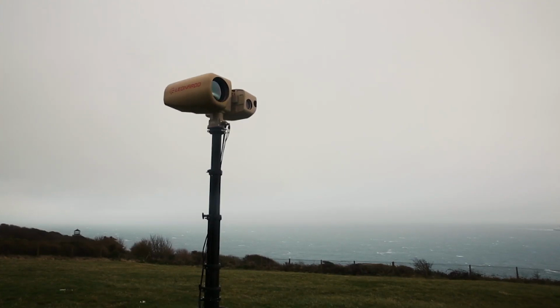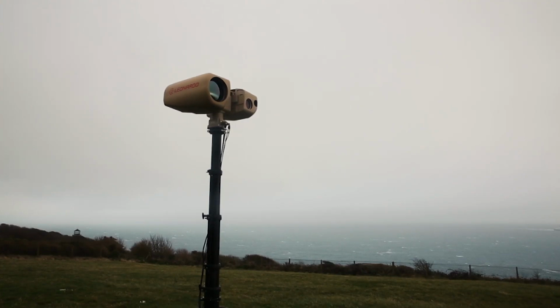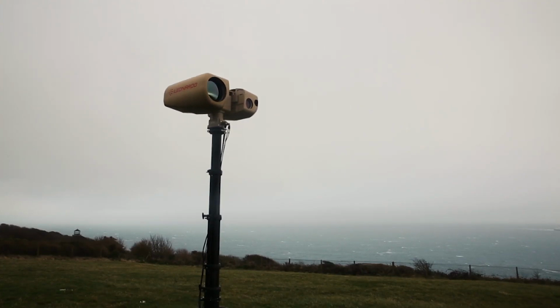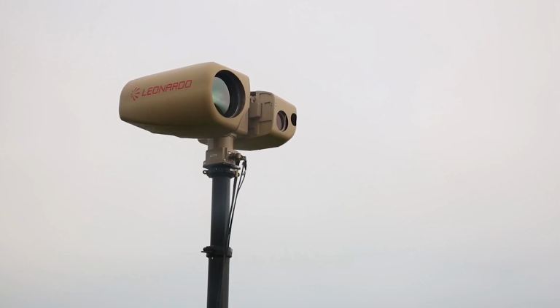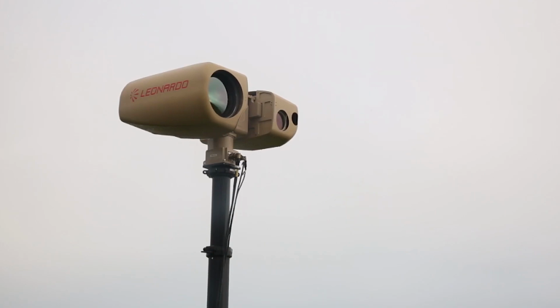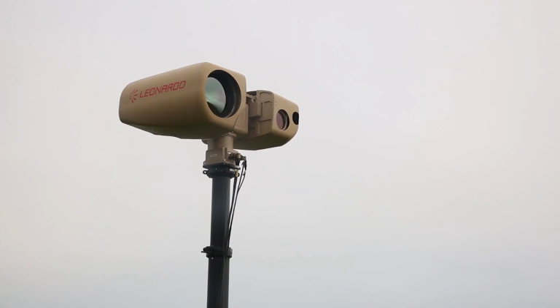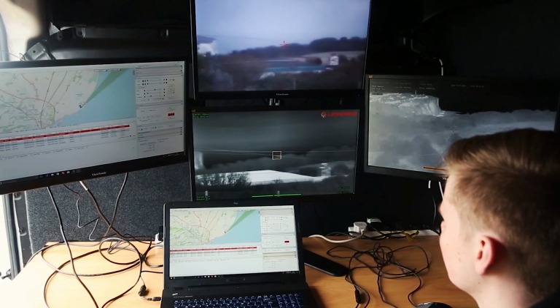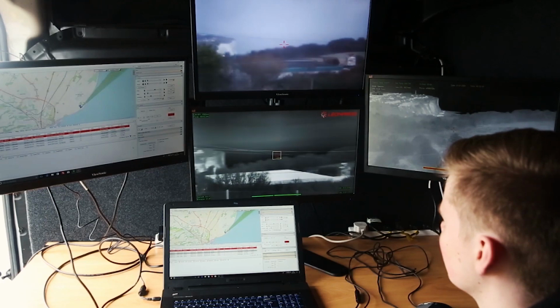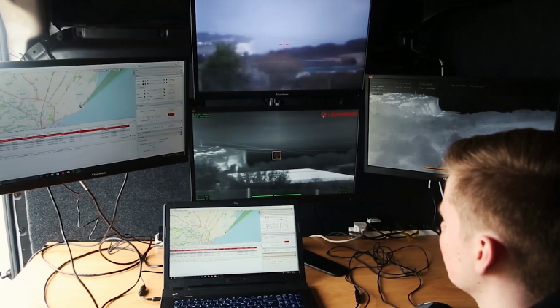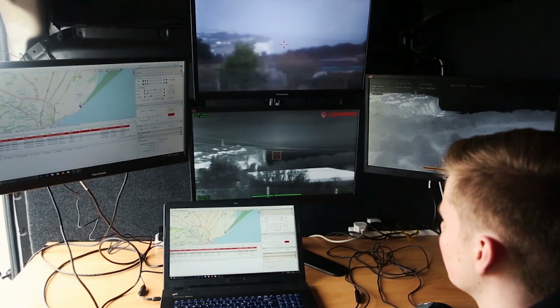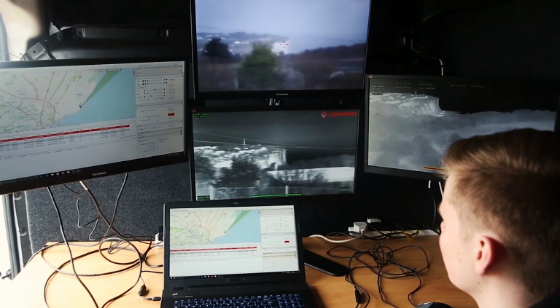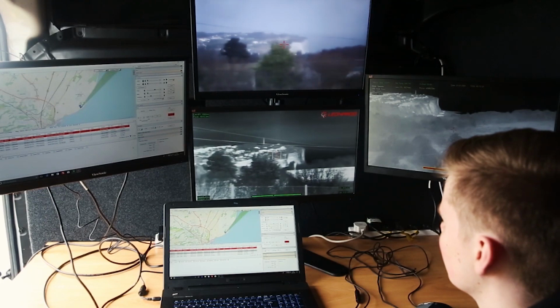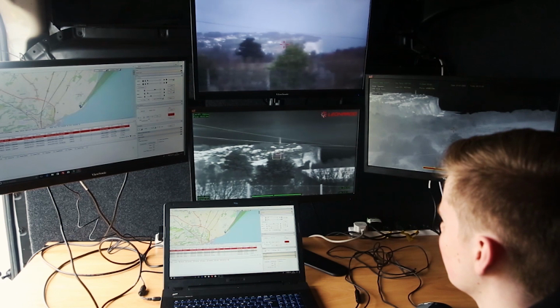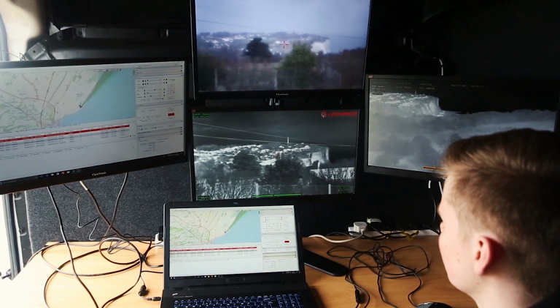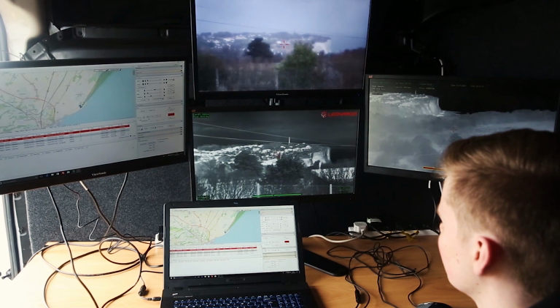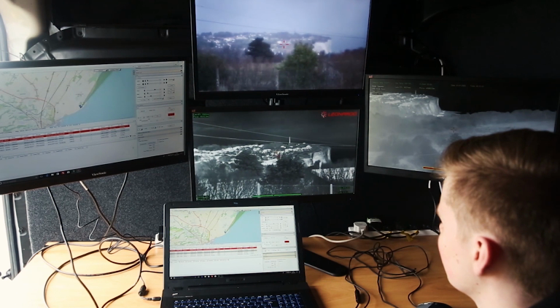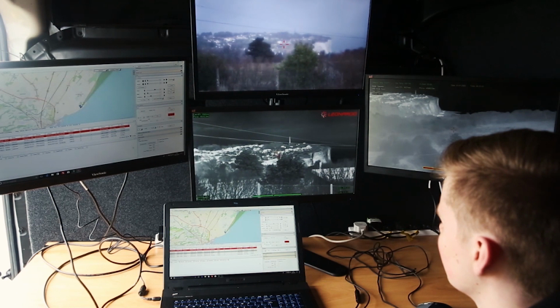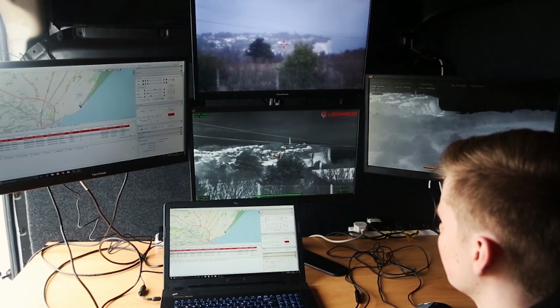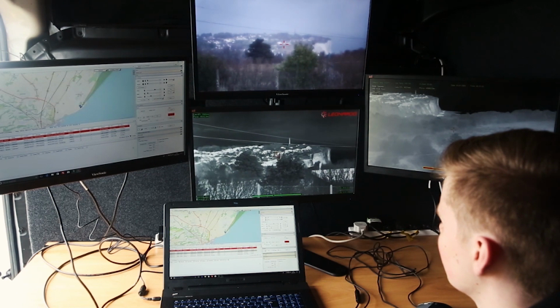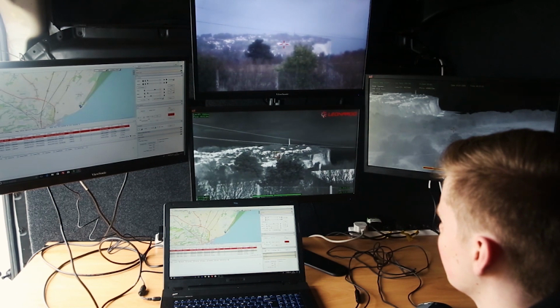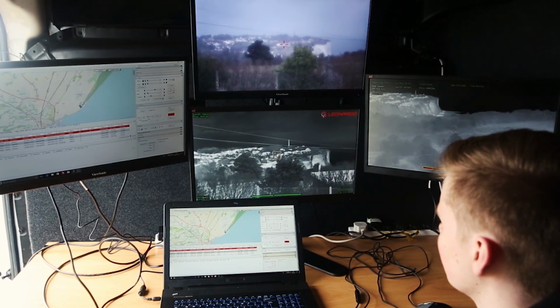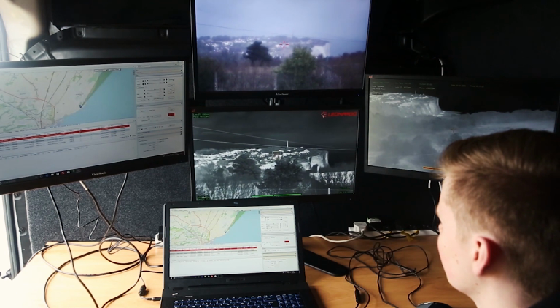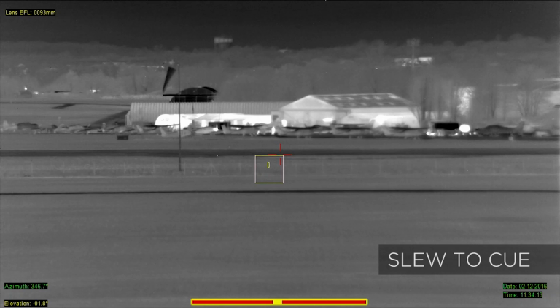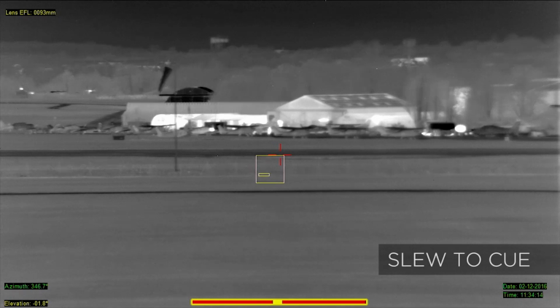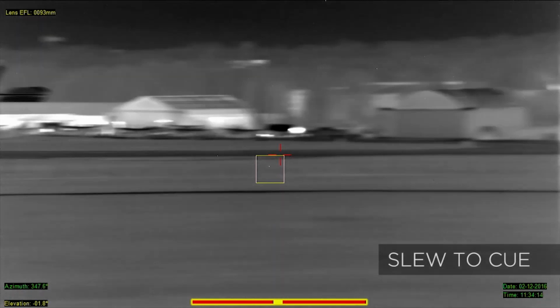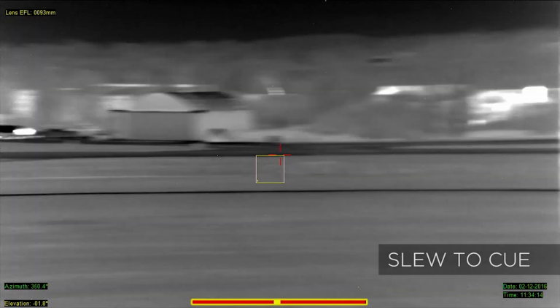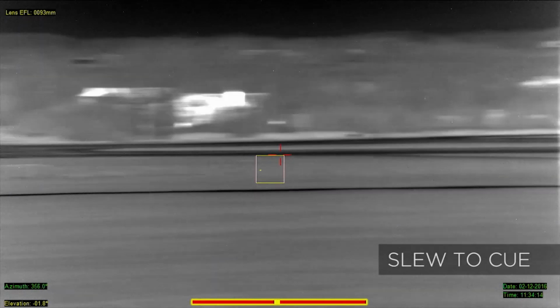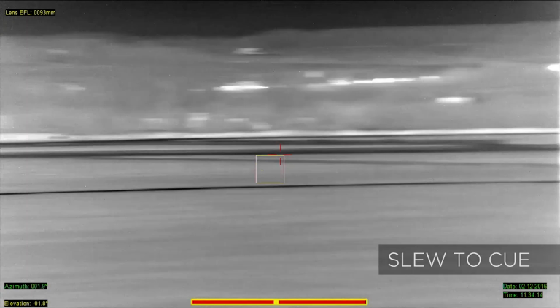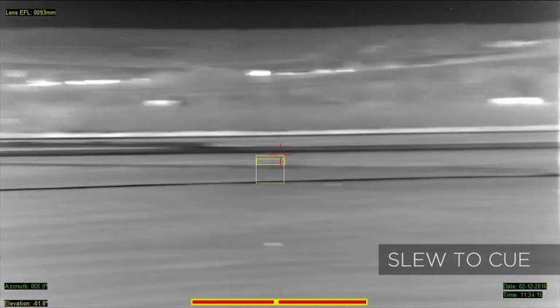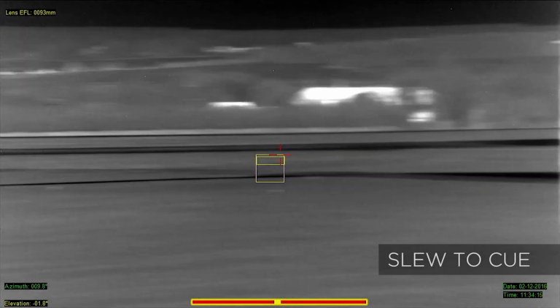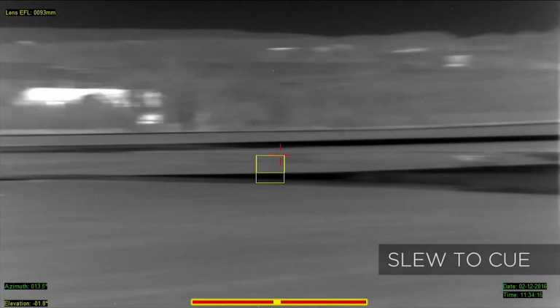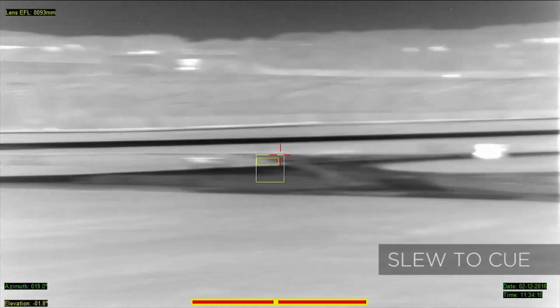Our command and control software fuses the track data from these systems and auto-queues the camera onto the drone in real time.